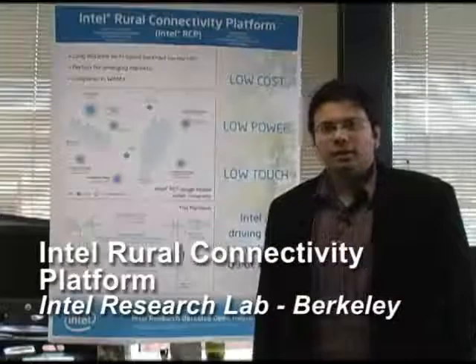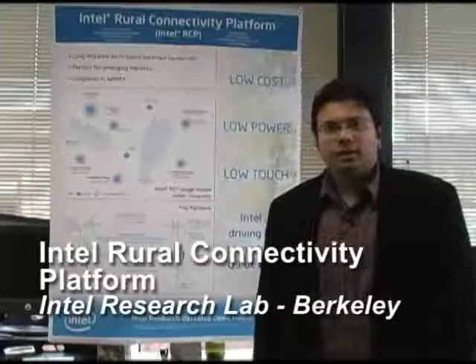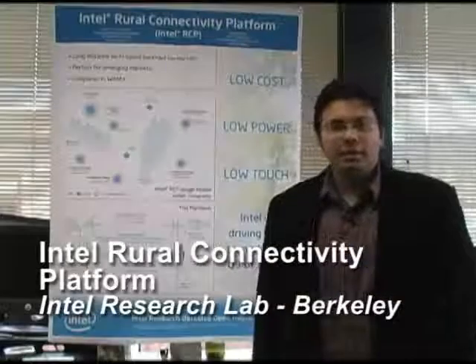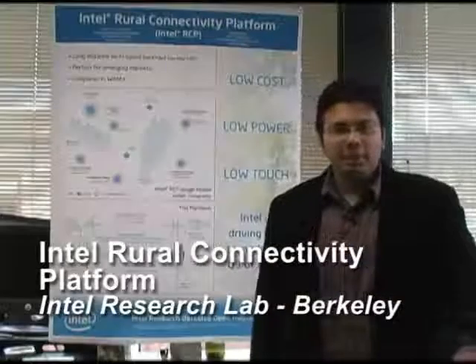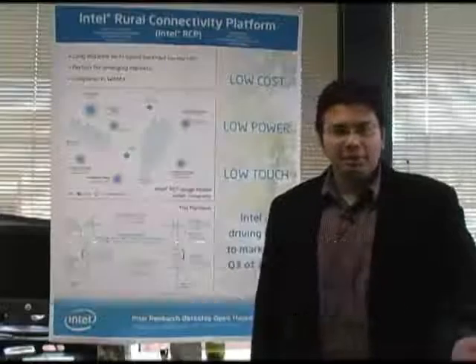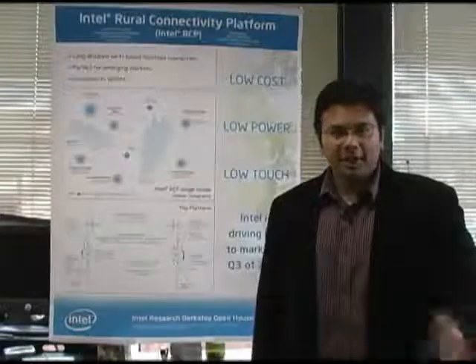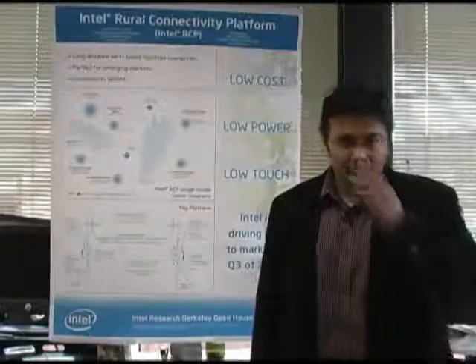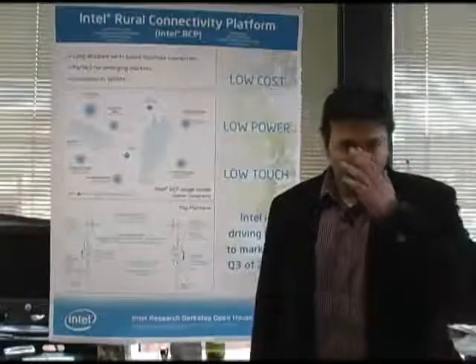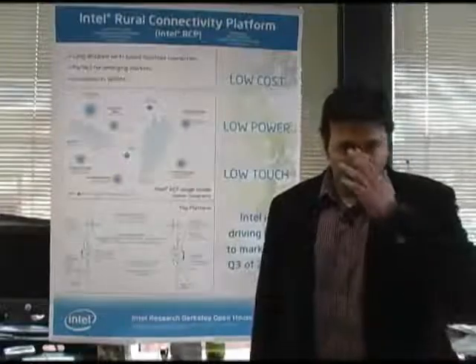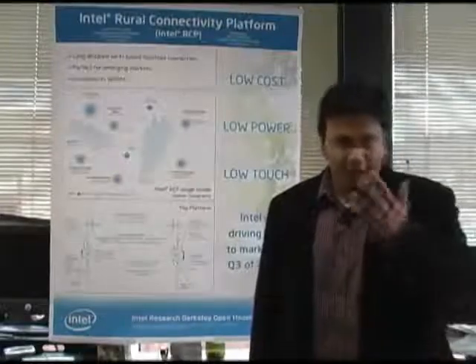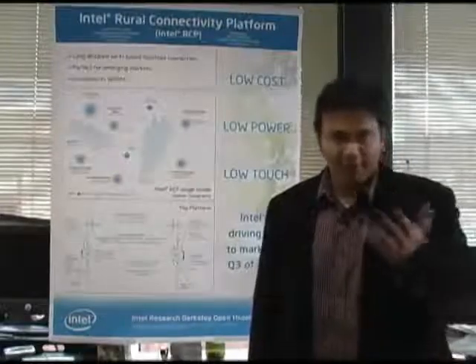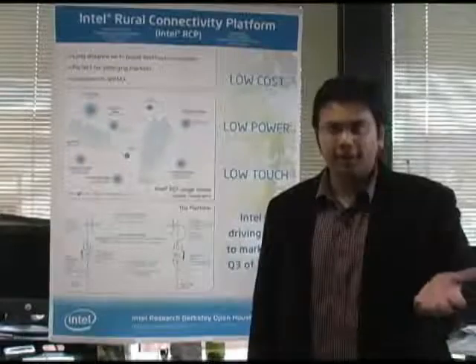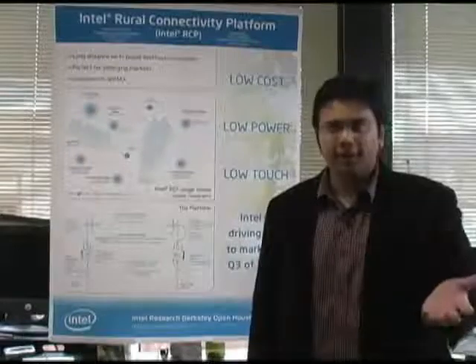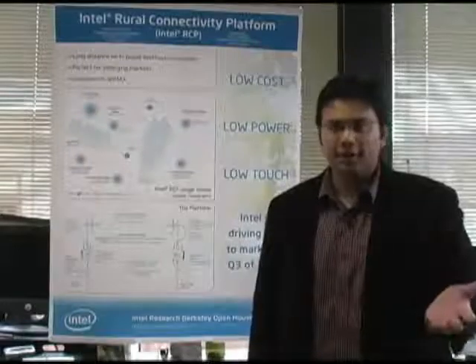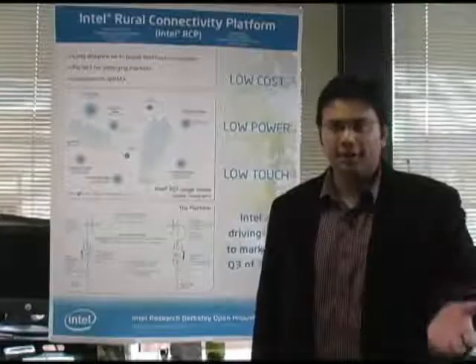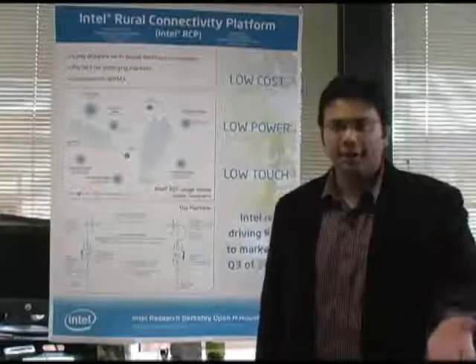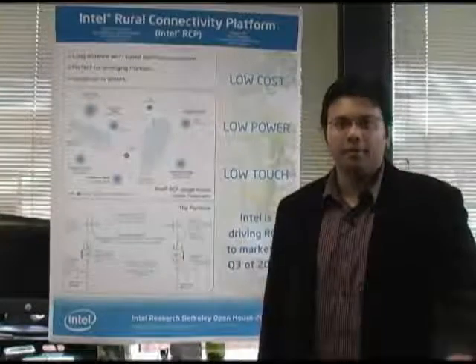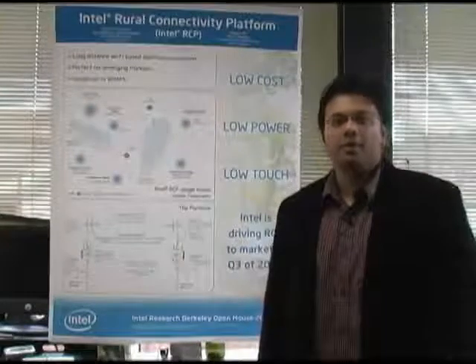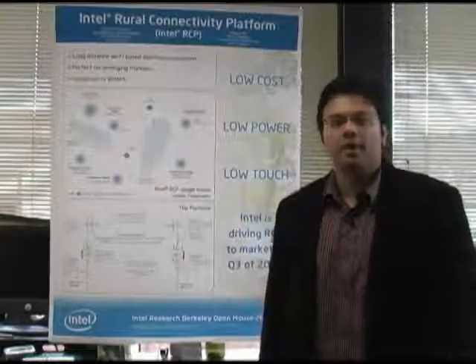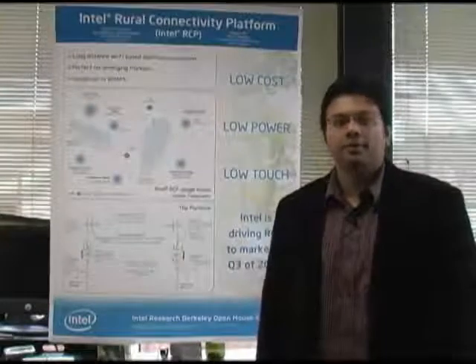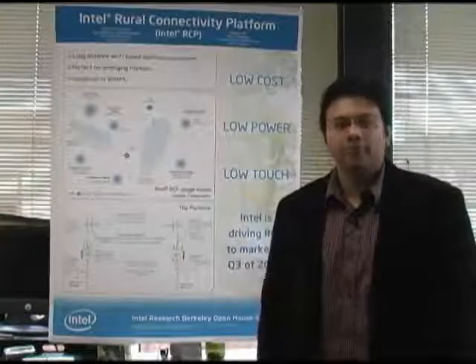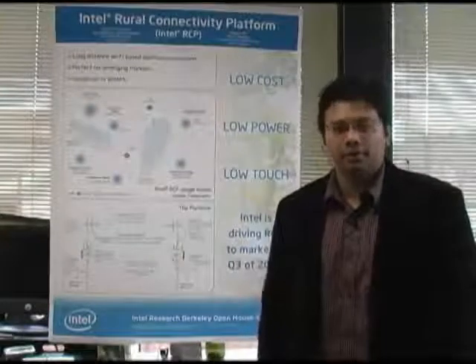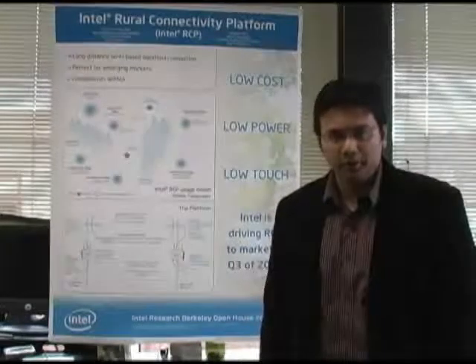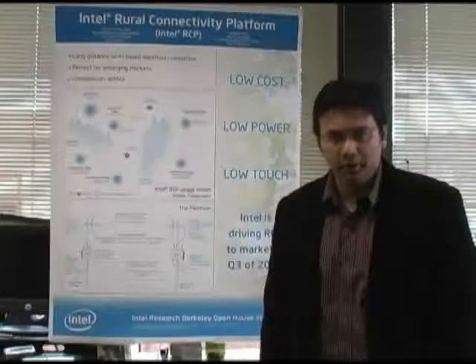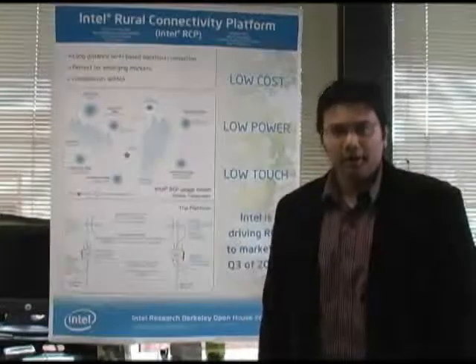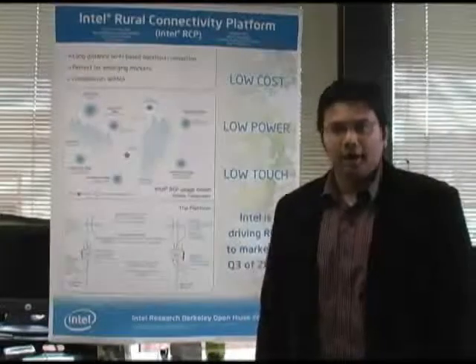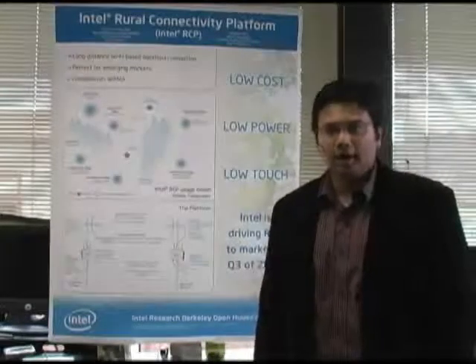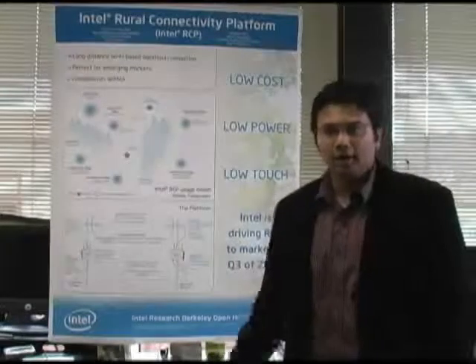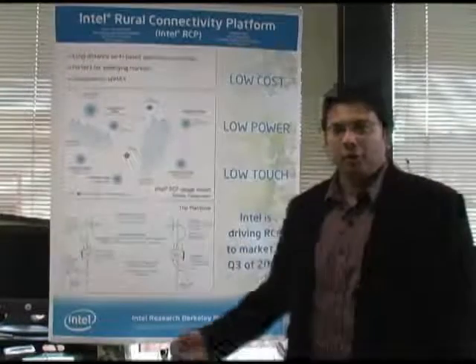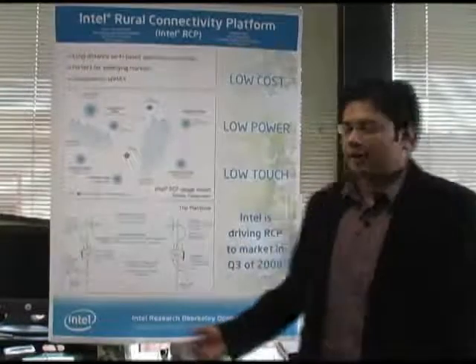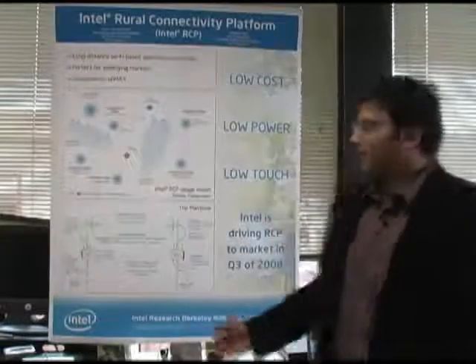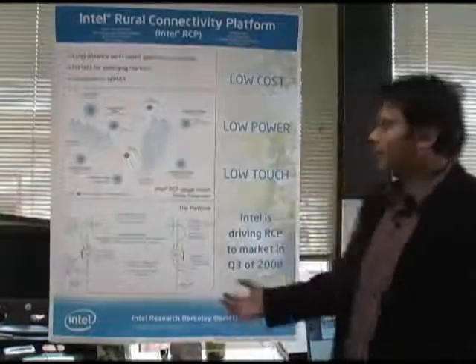Hi, my name is Meghan Desai and I'm a technical marketing engineer in our emerging markets platforms group, working on a rural connectivity platform.